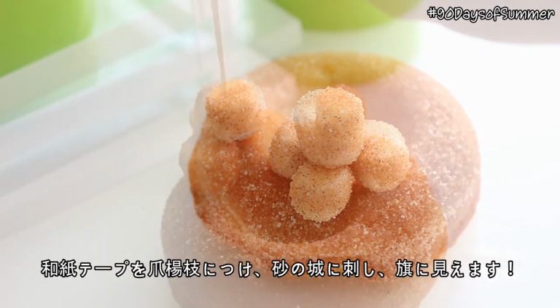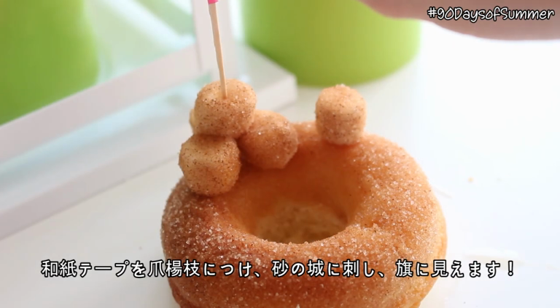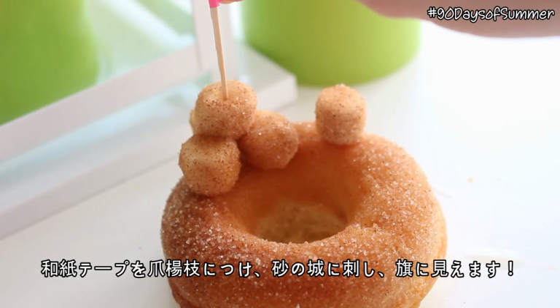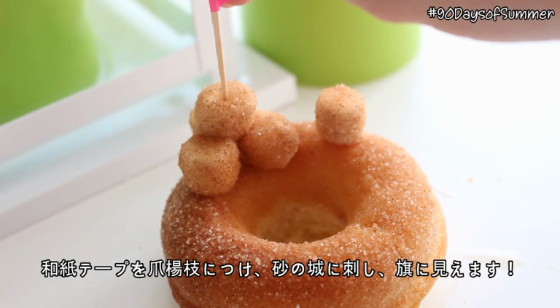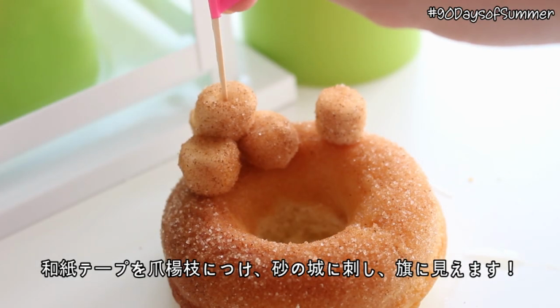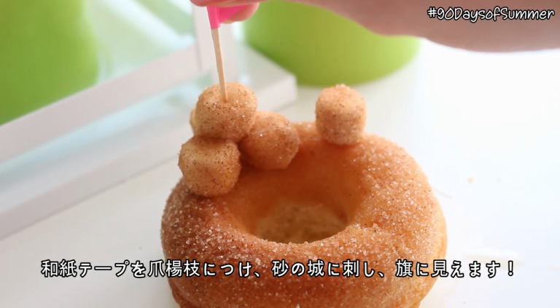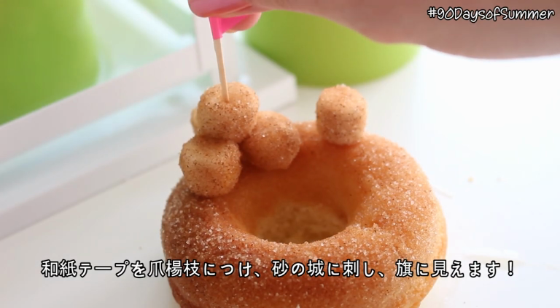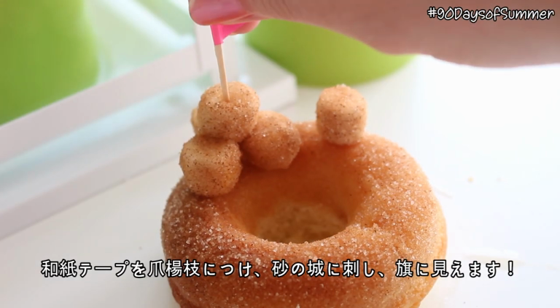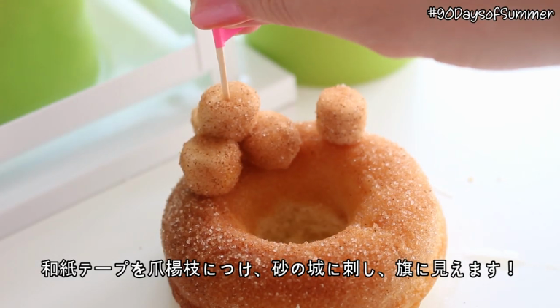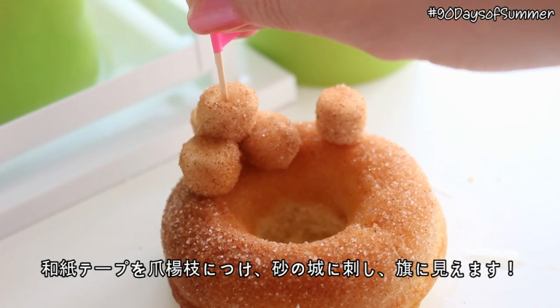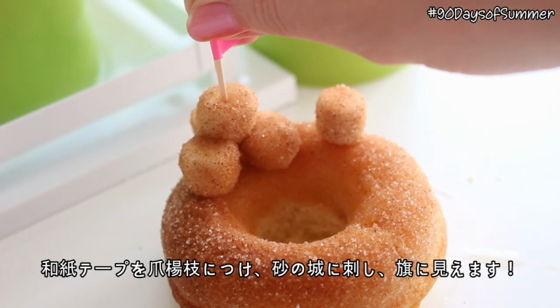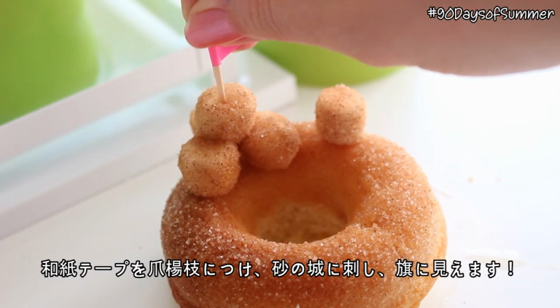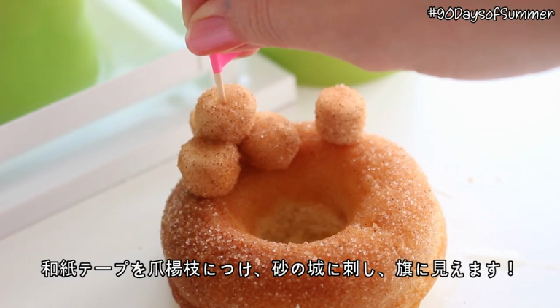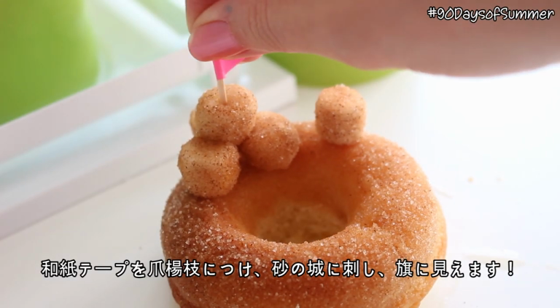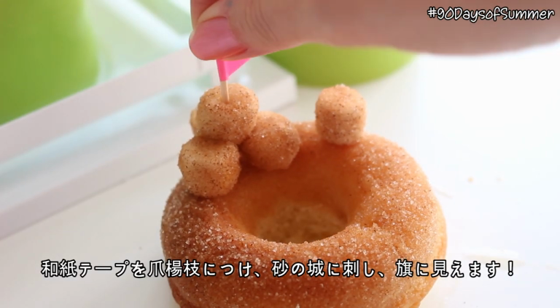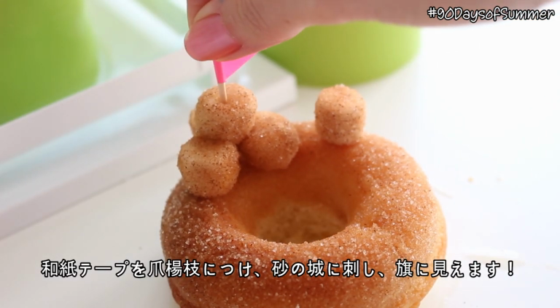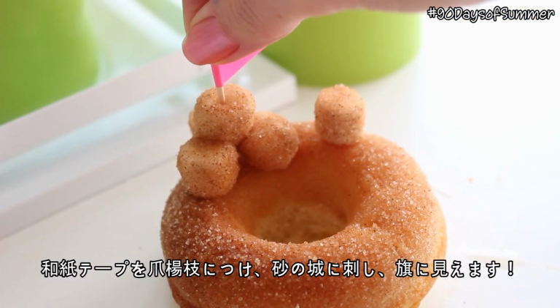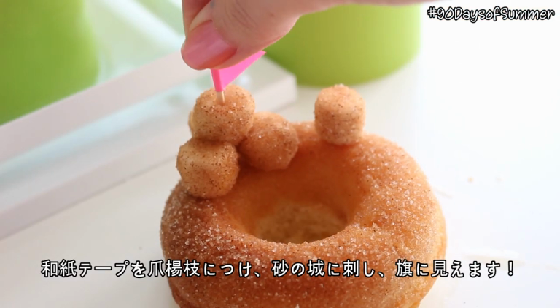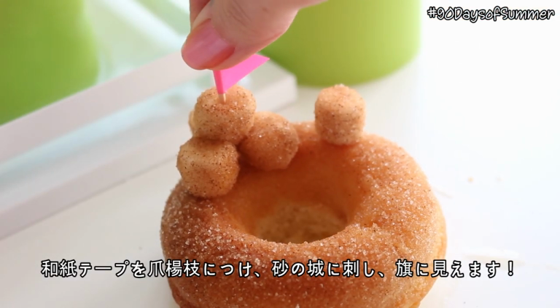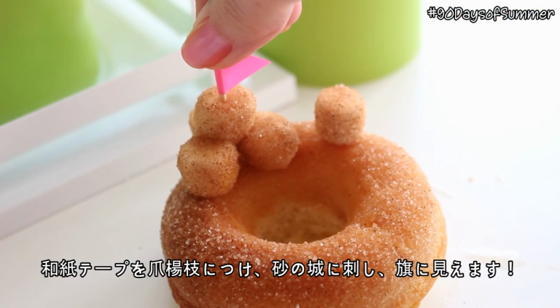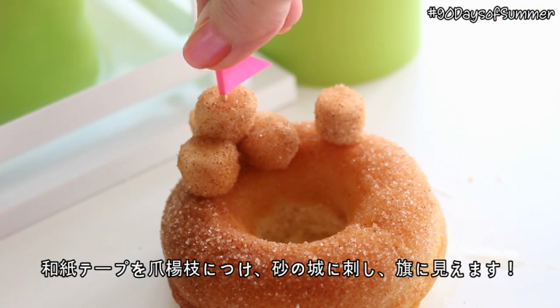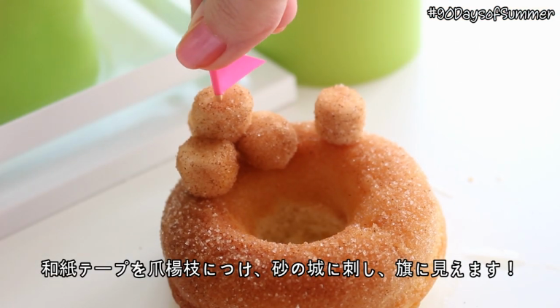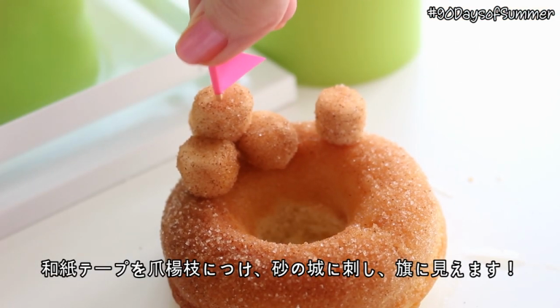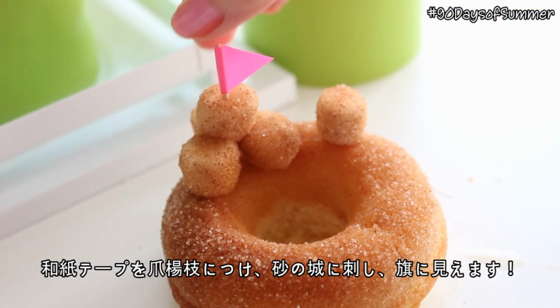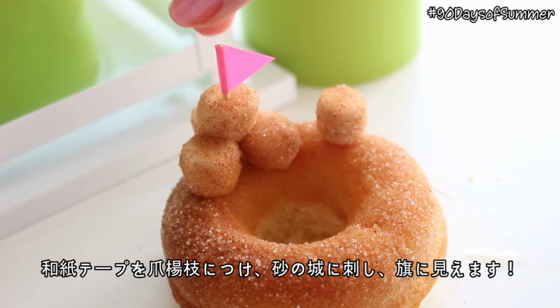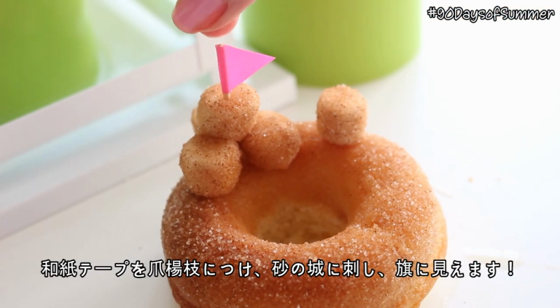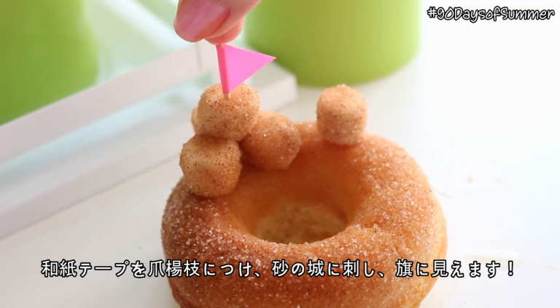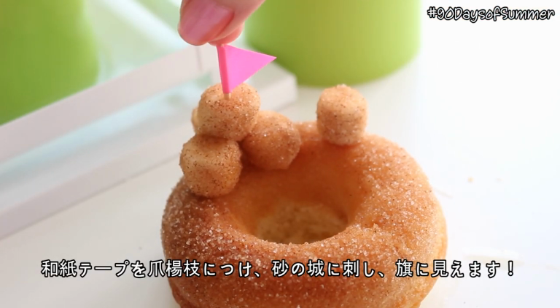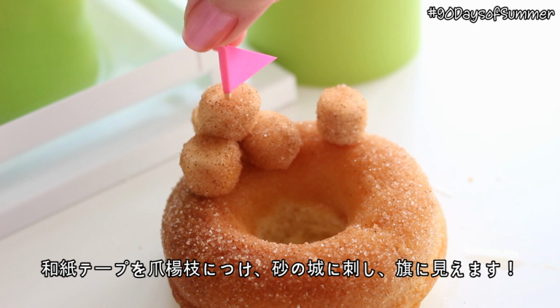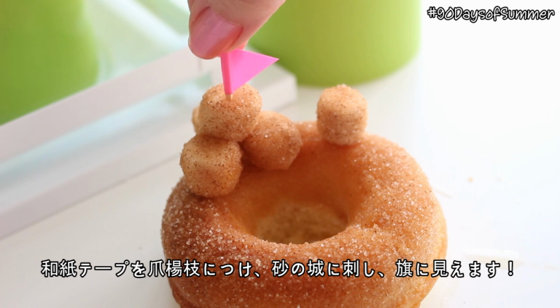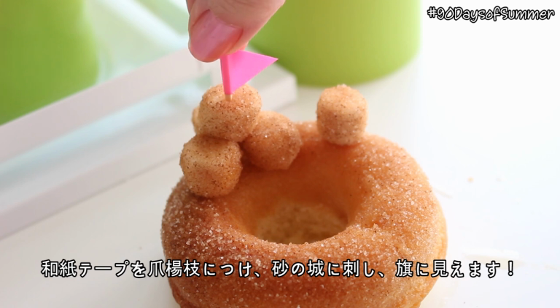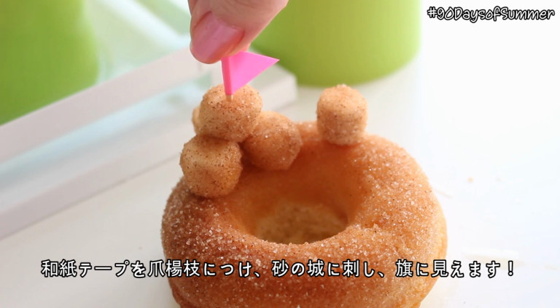Stick some washi tape onto a toothpick and stick it into the top of each sandcastle to look like a little flag.